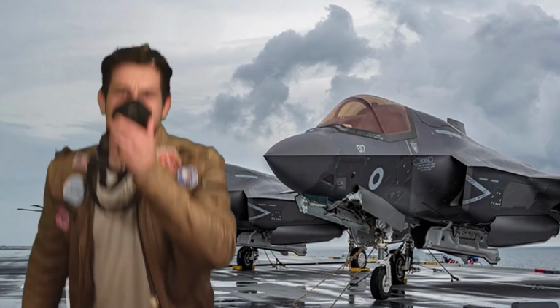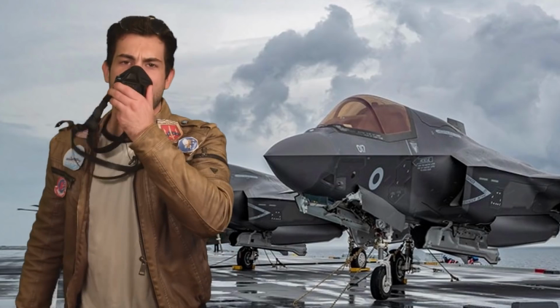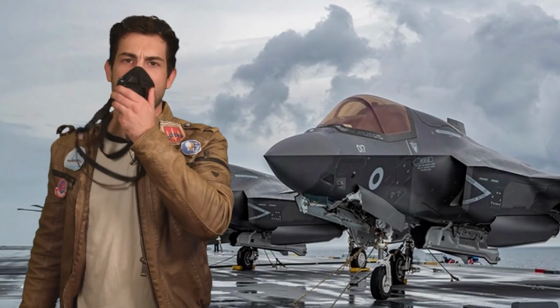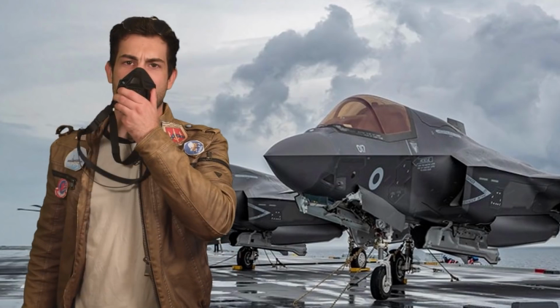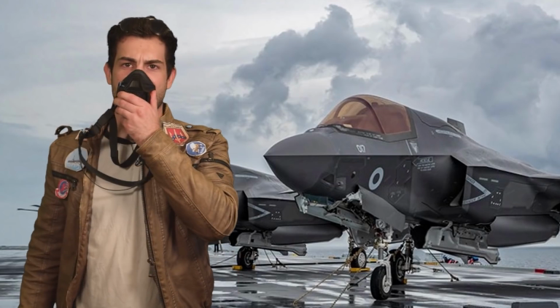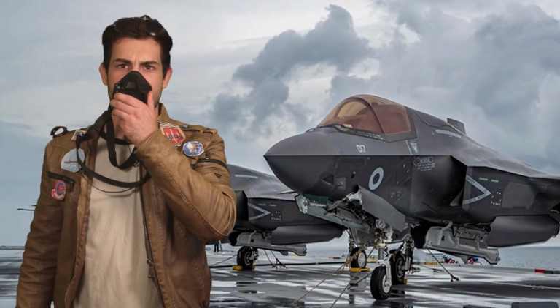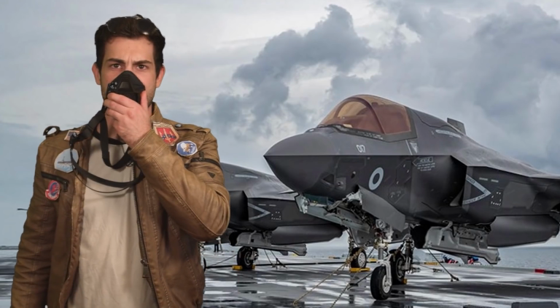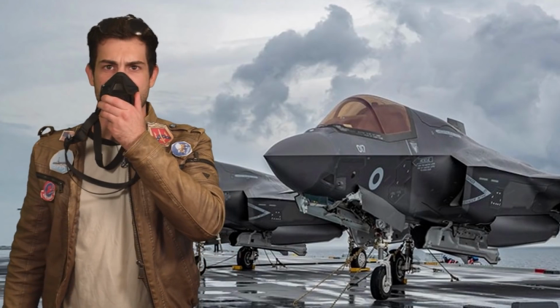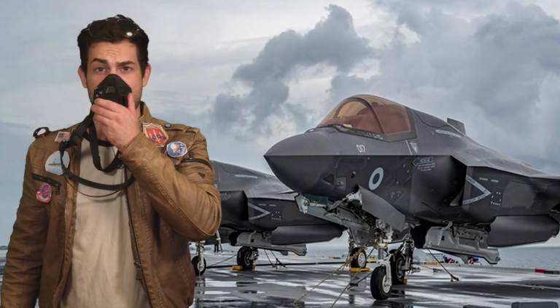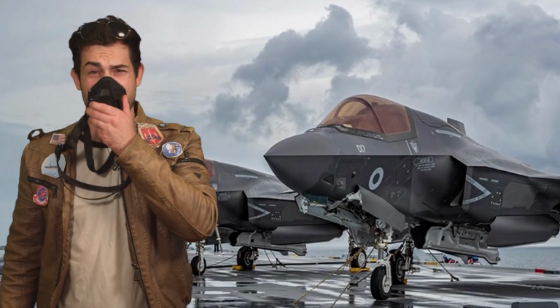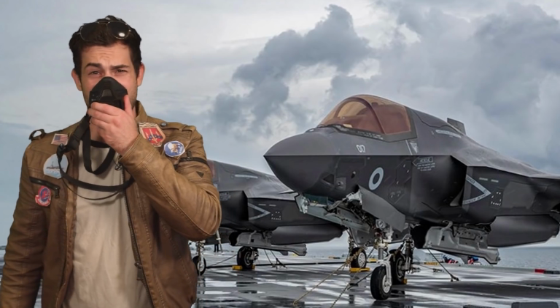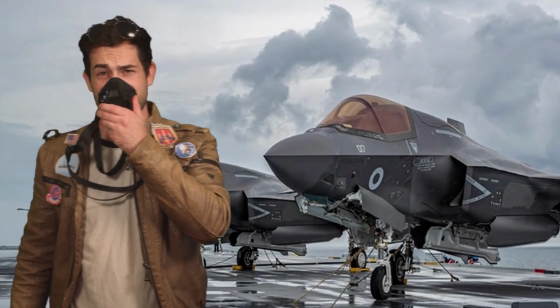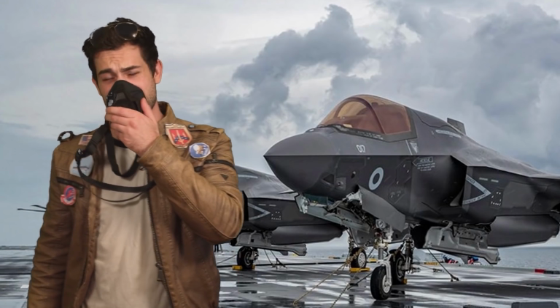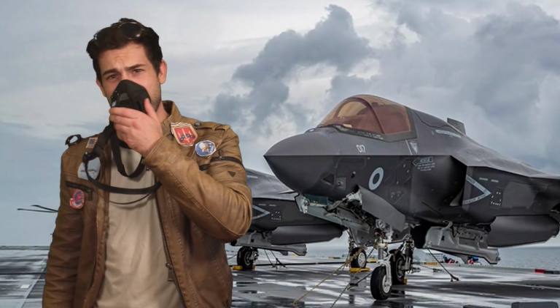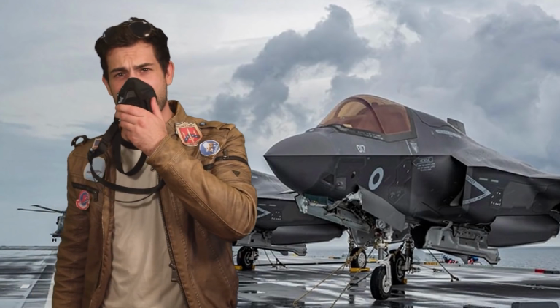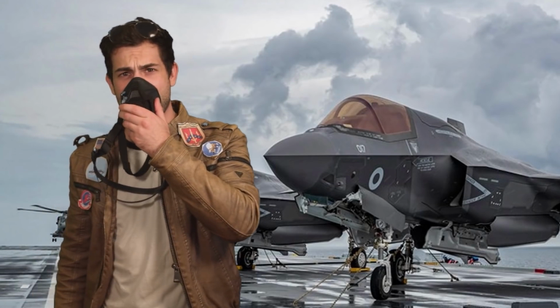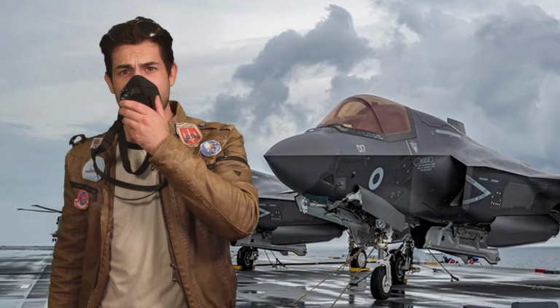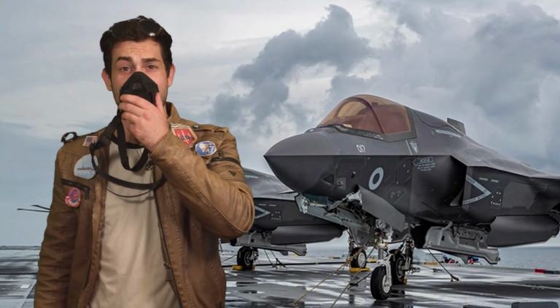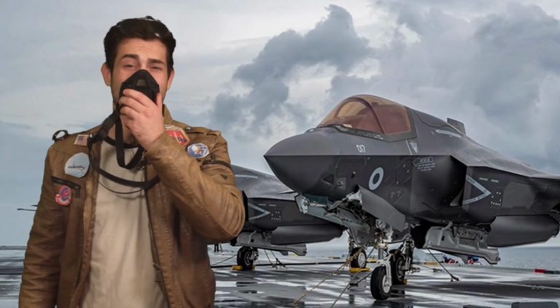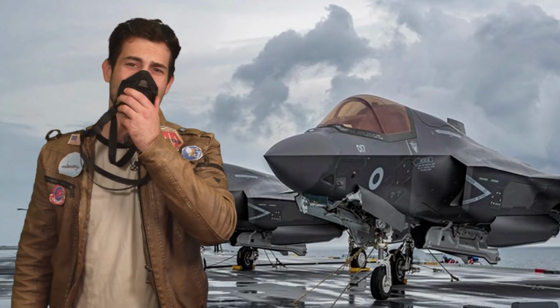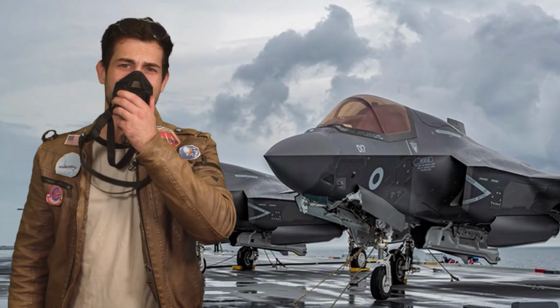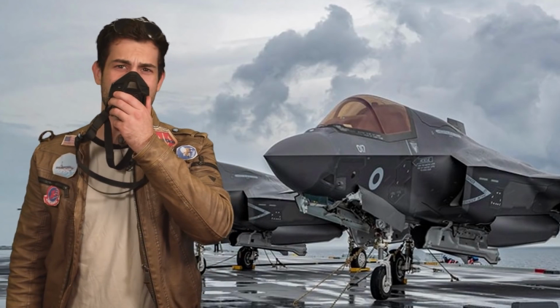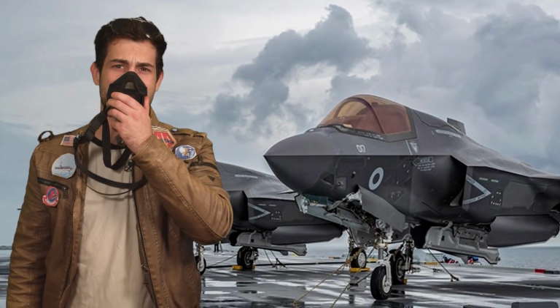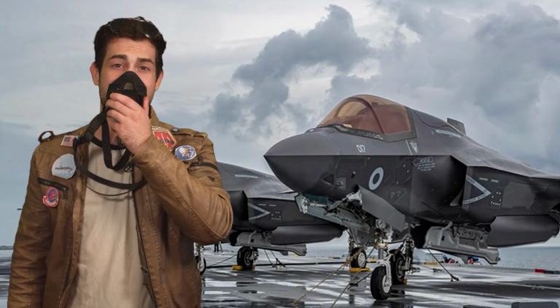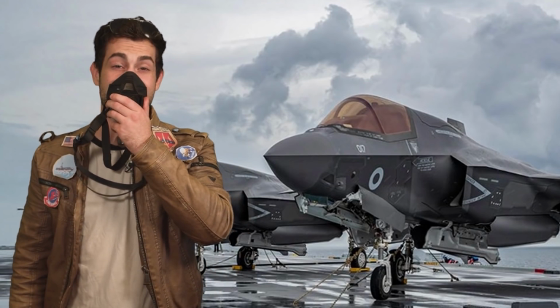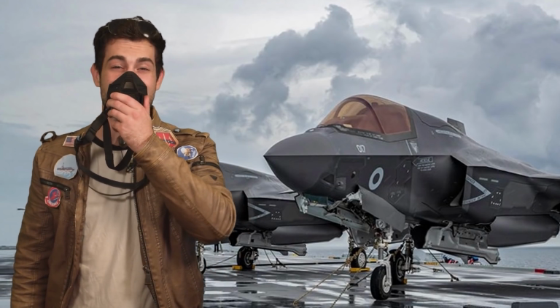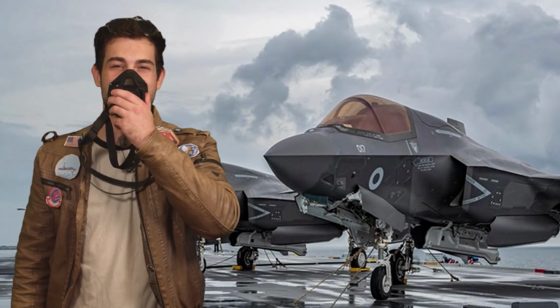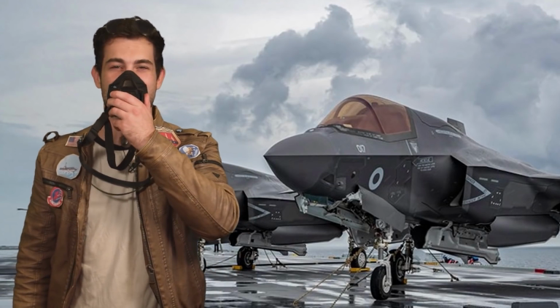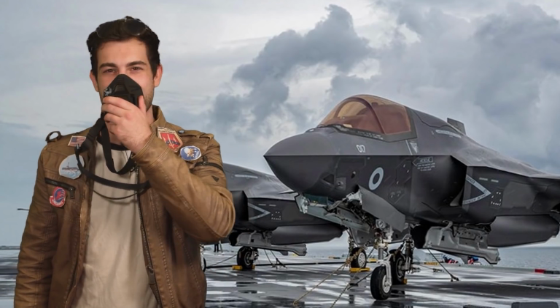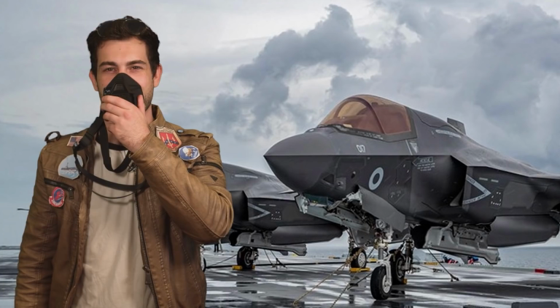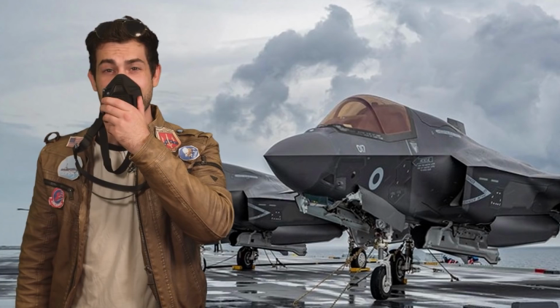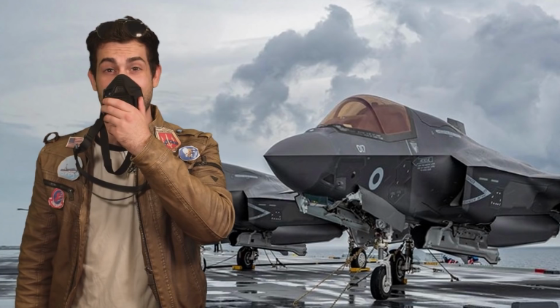Come in, Tower. This is Call Sign Spare Parts, ready to fly high in my new F-35.